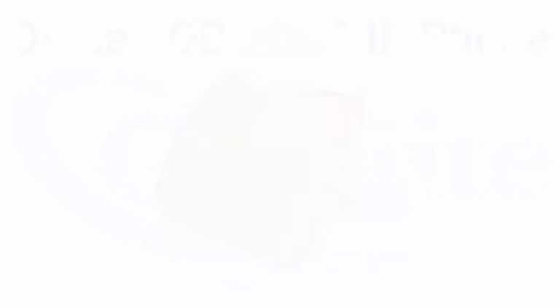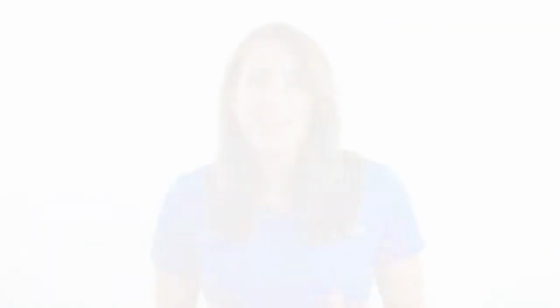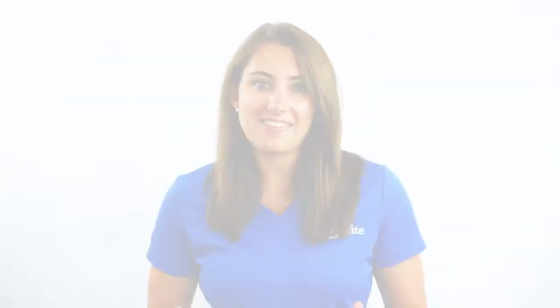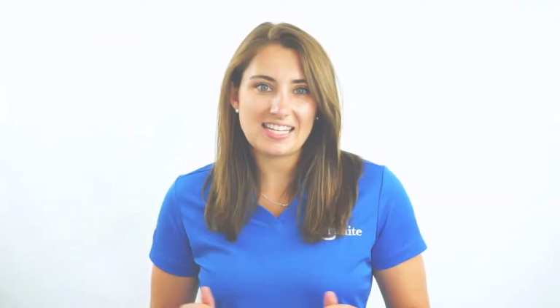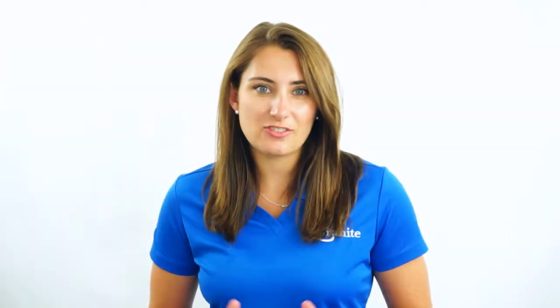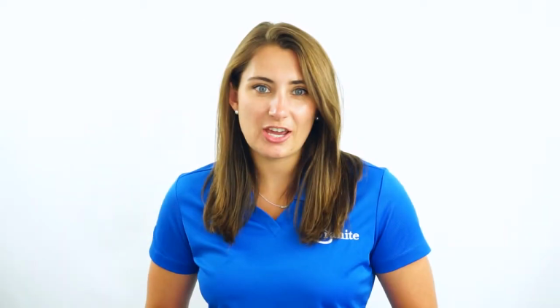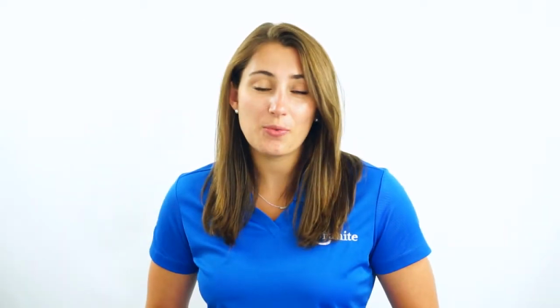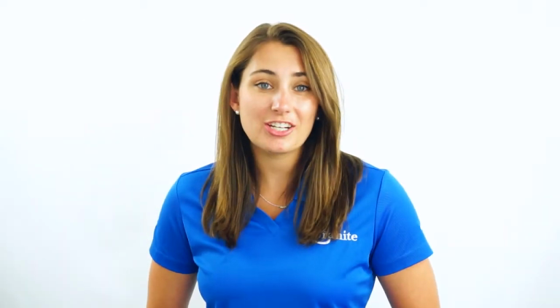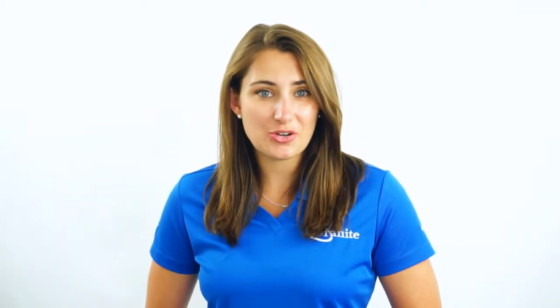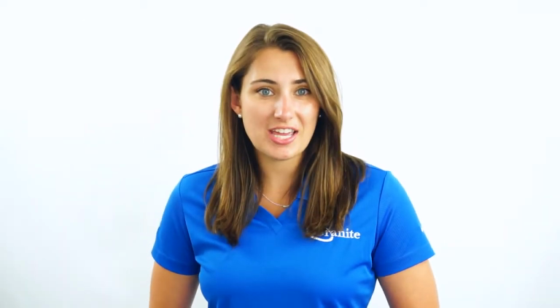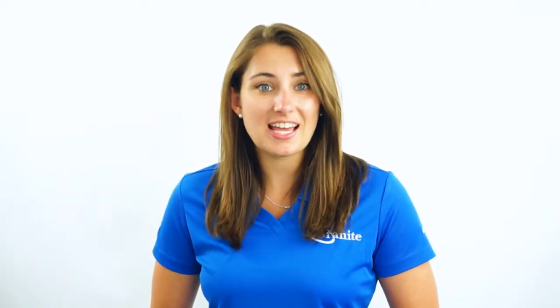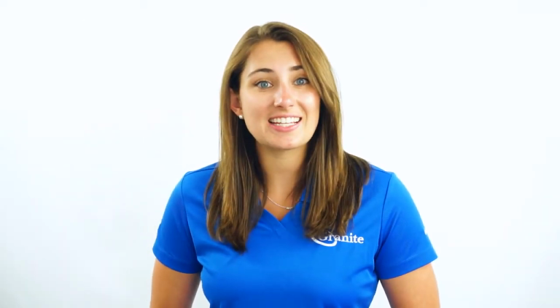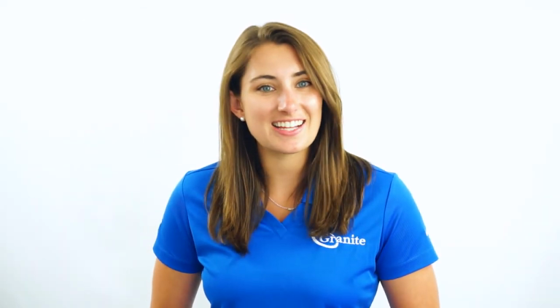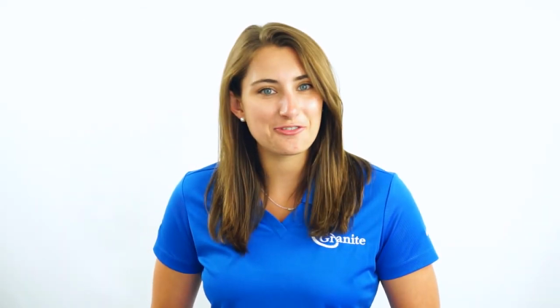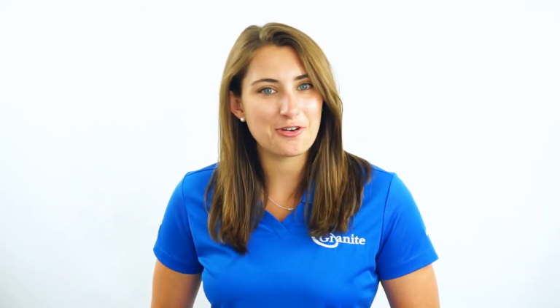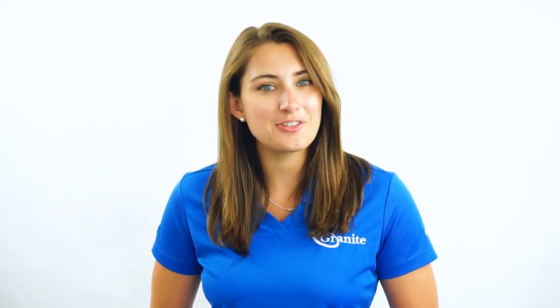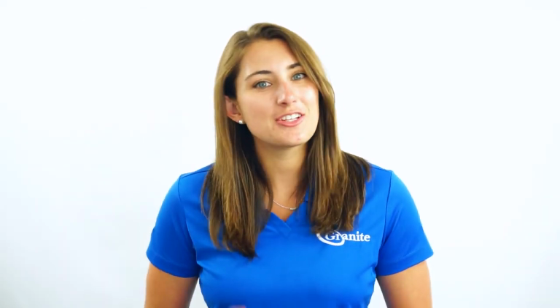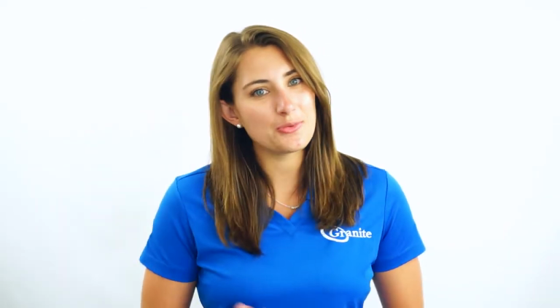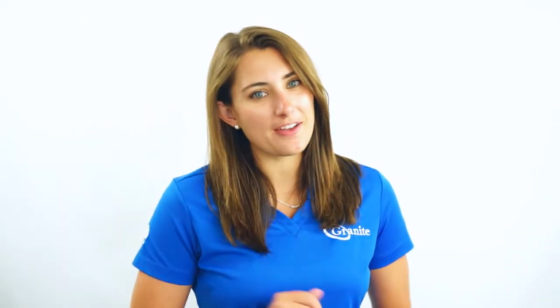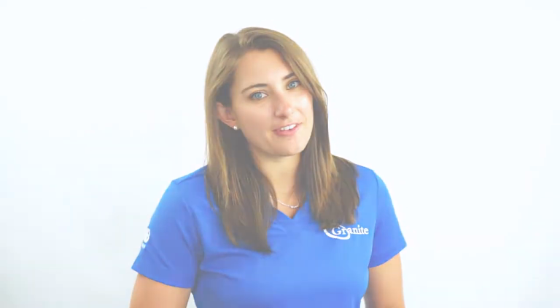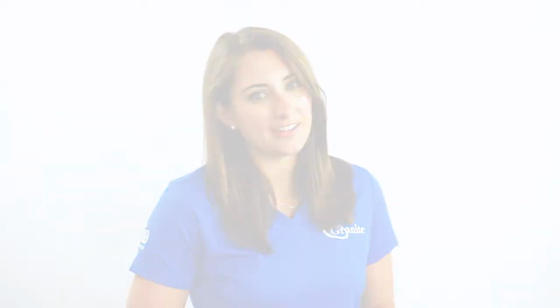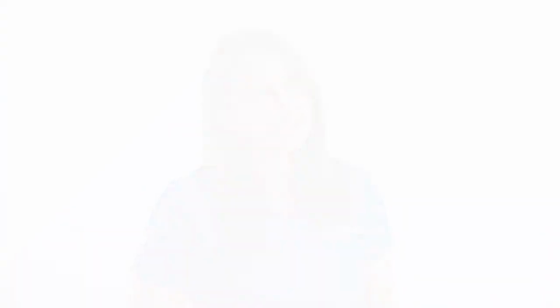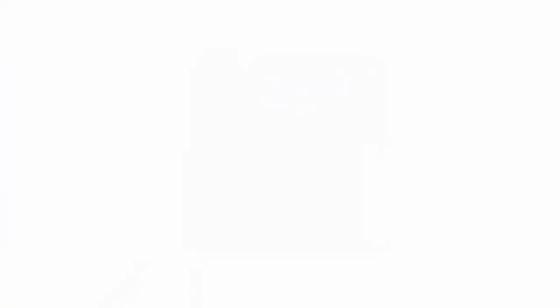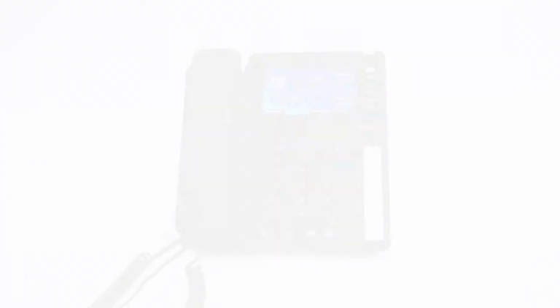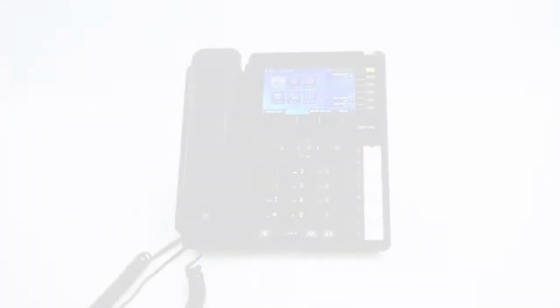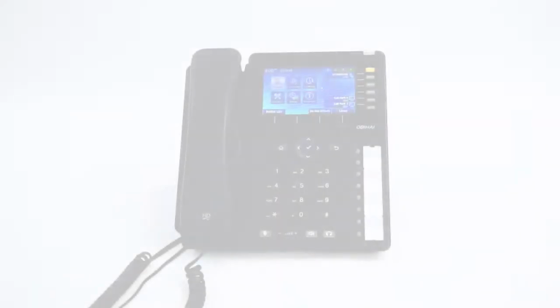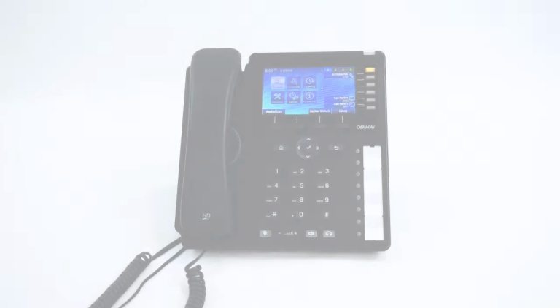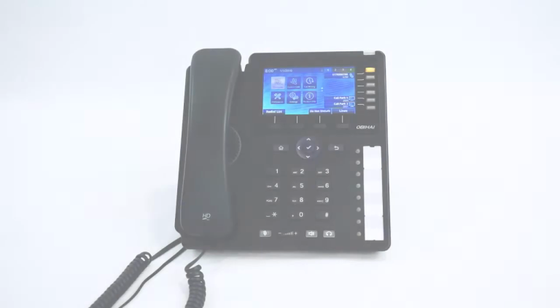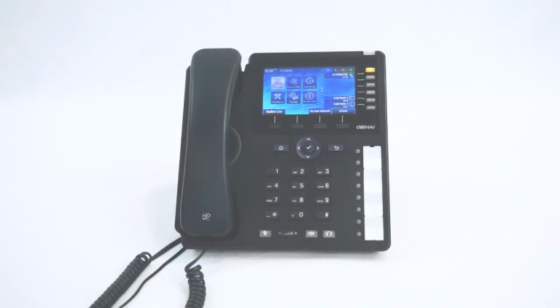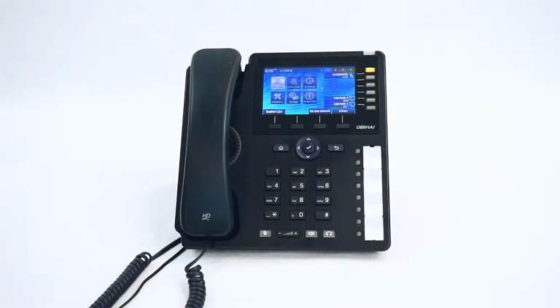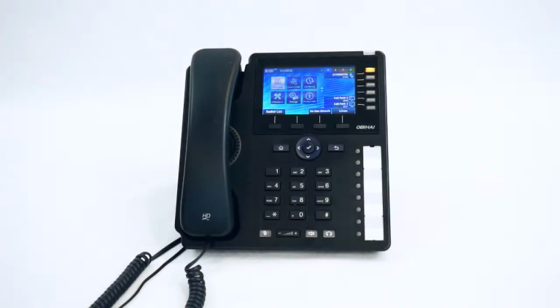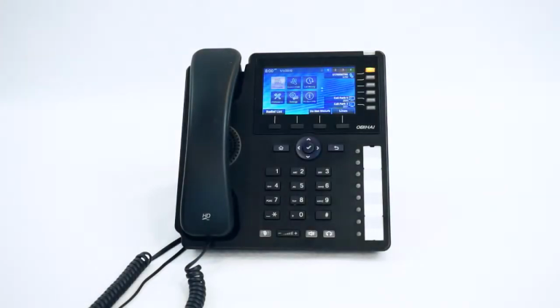In this next video, we're going to showcase how to connect your phone to Wi-Fi.